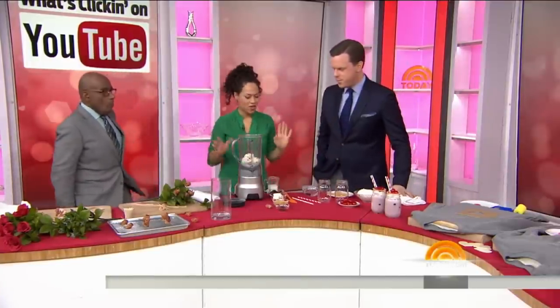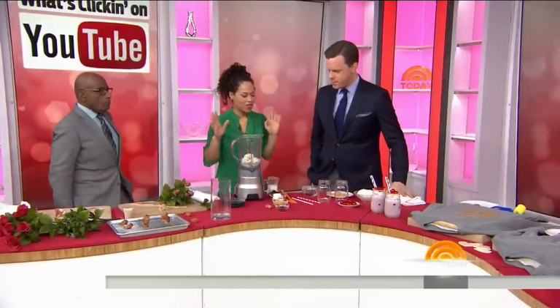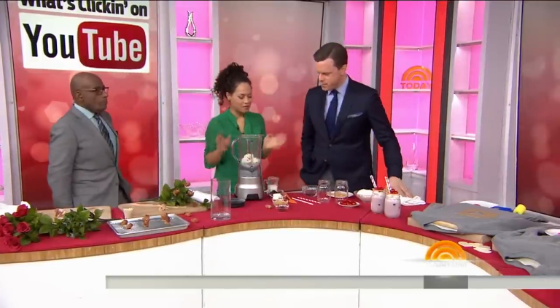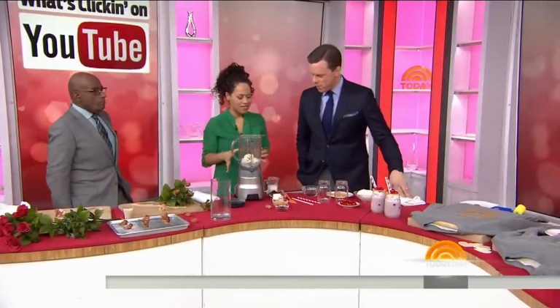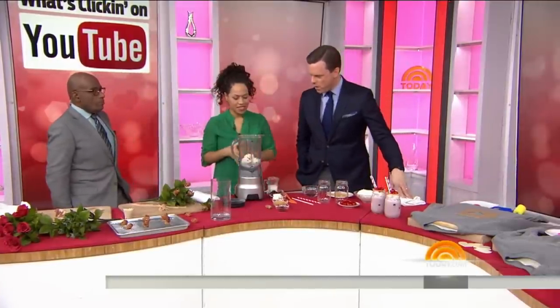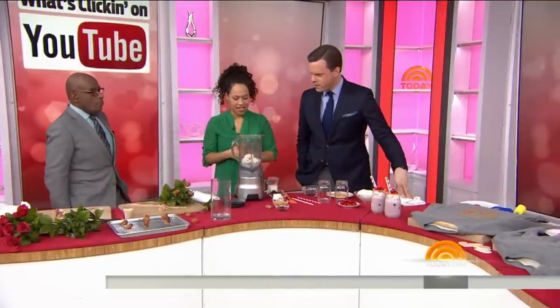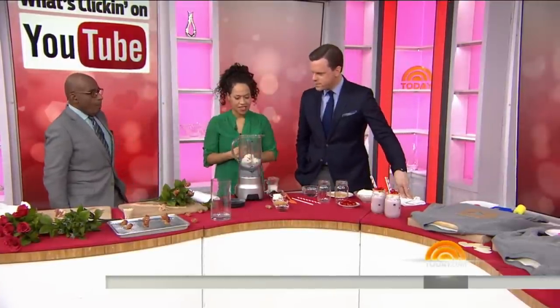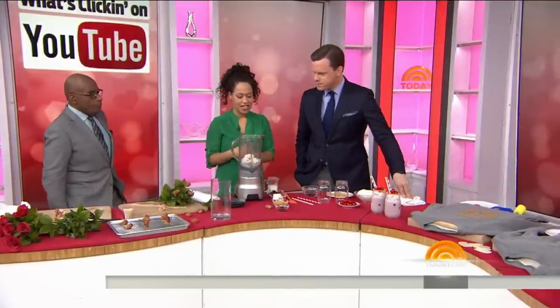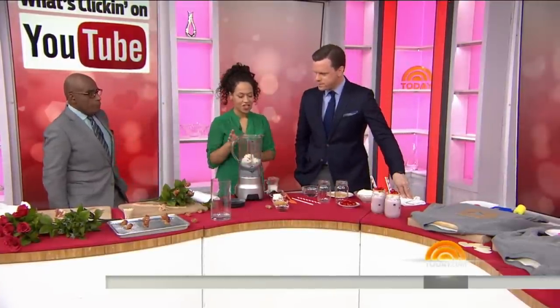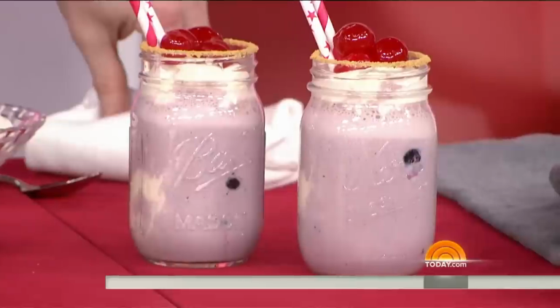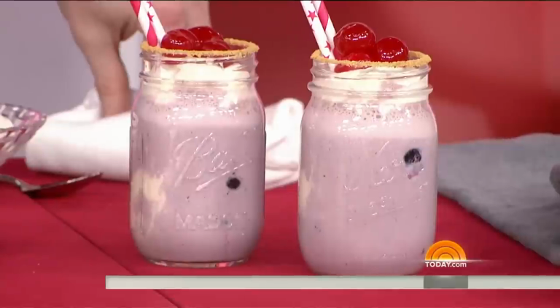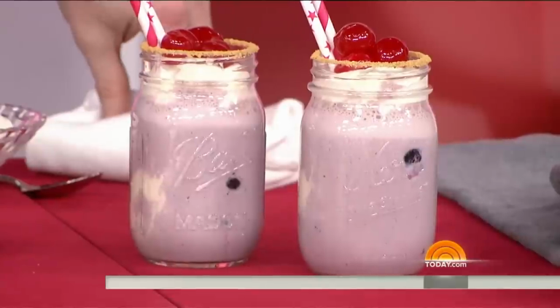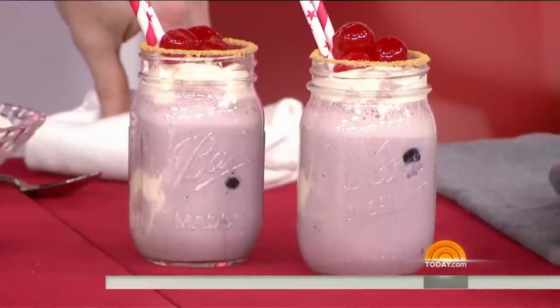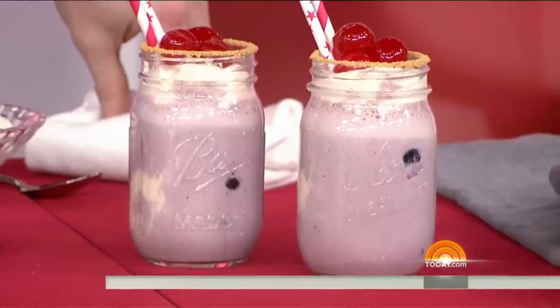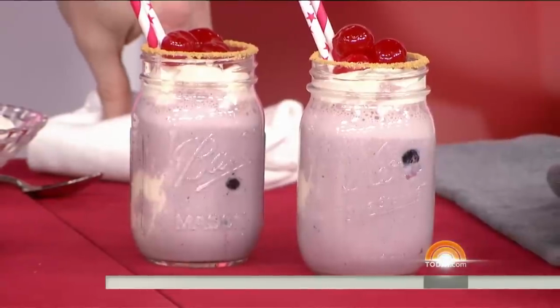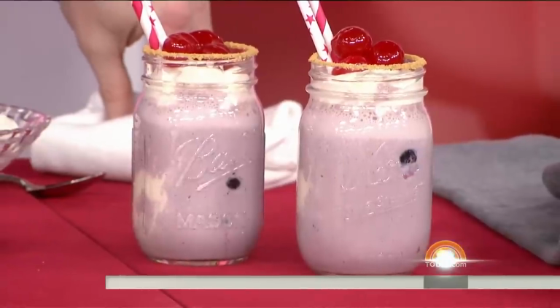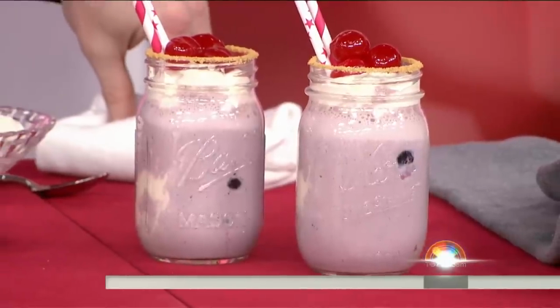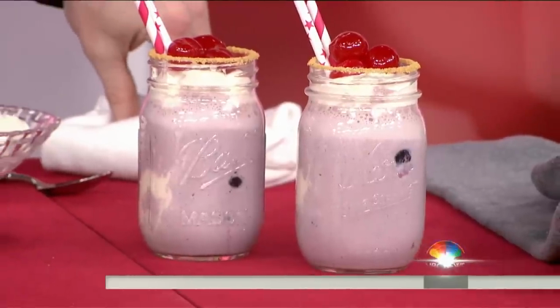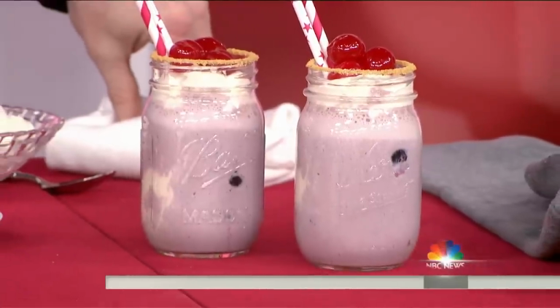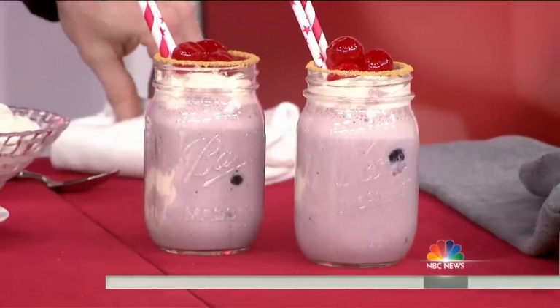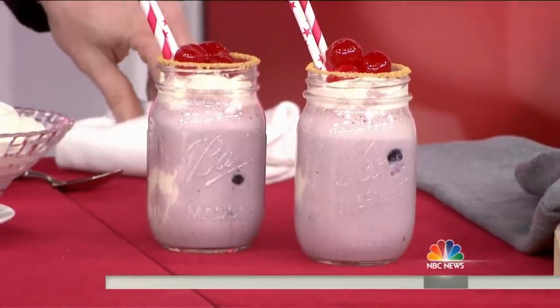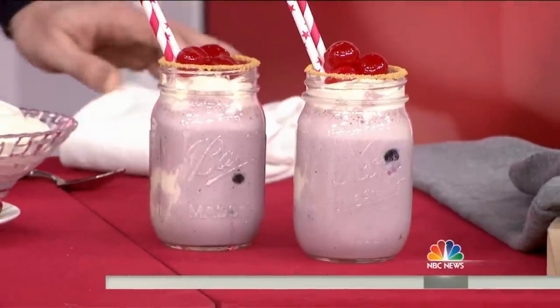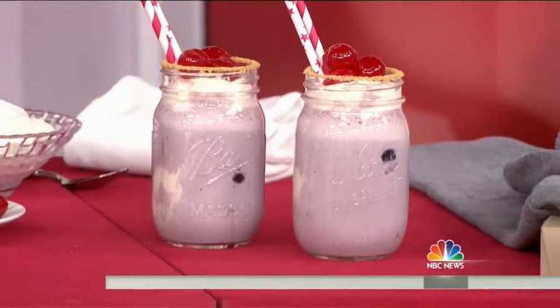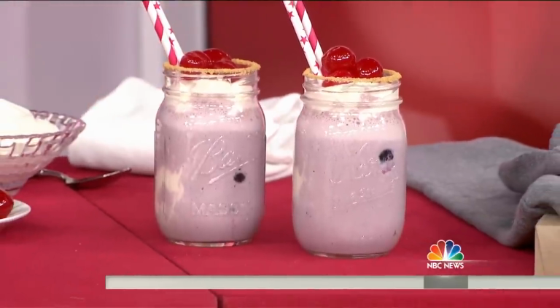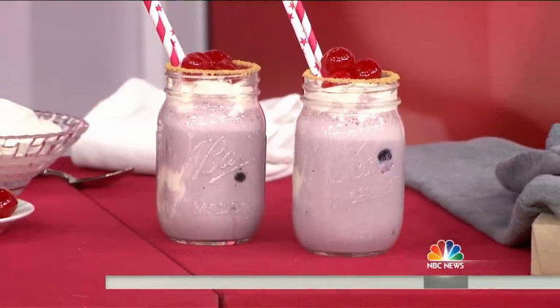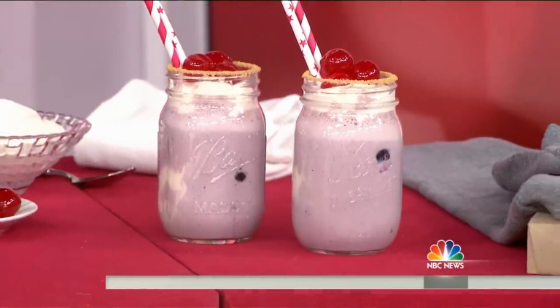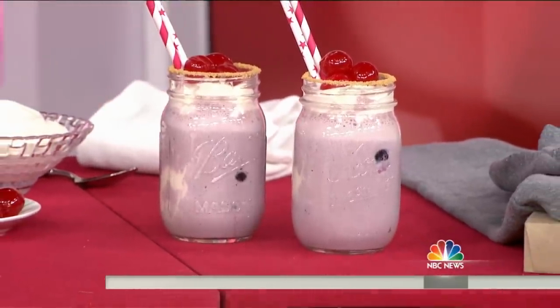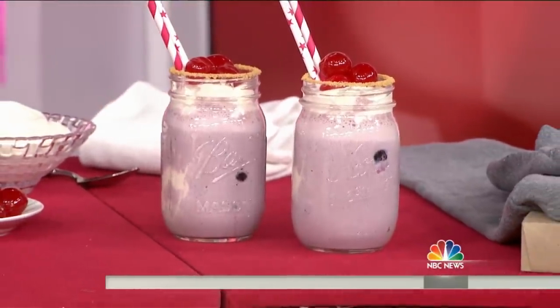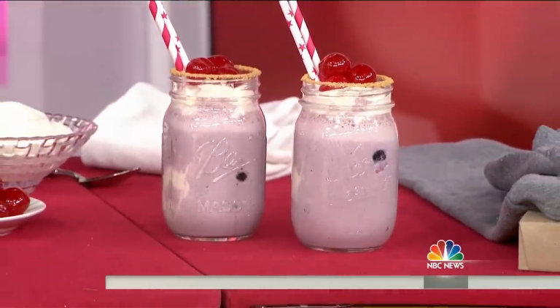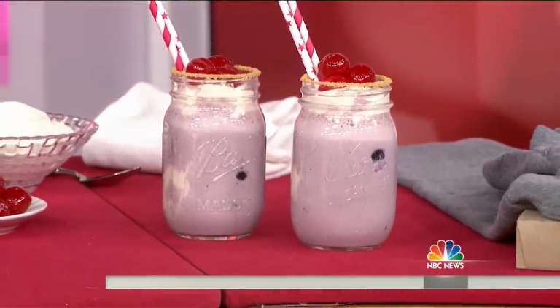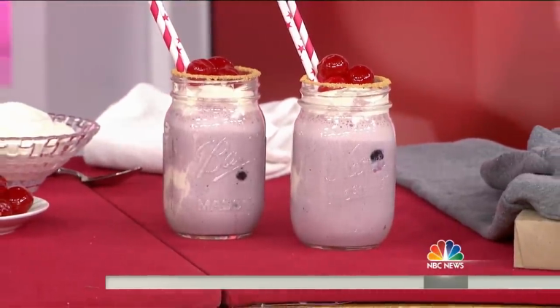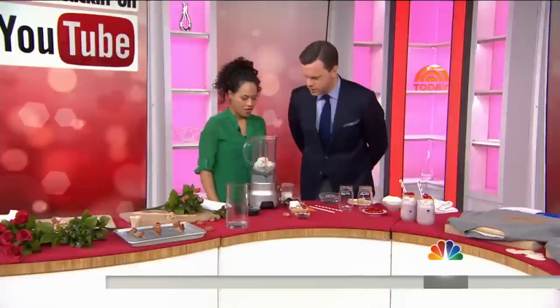We have a channel called The Domestic Geek. This is a cherry cheesecake milkshake. It's cake and a milkshake. How do we start? What's the move?